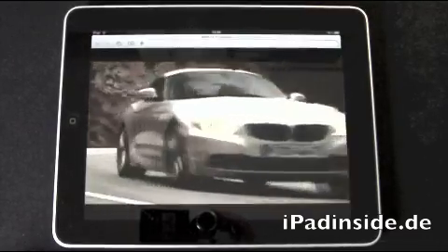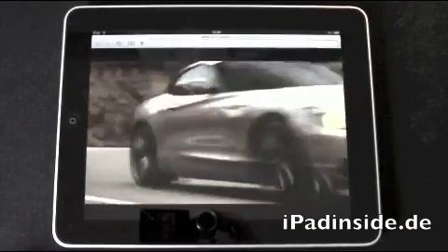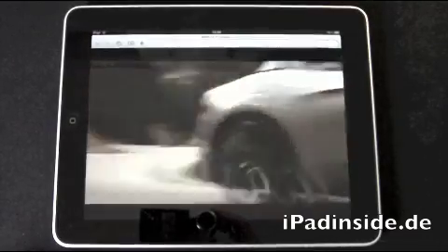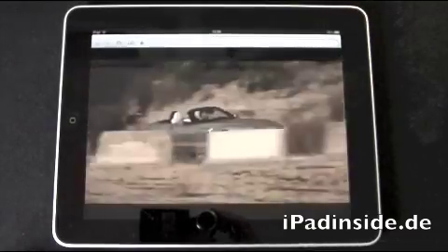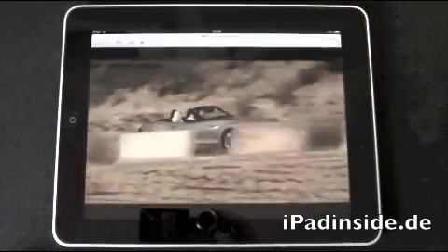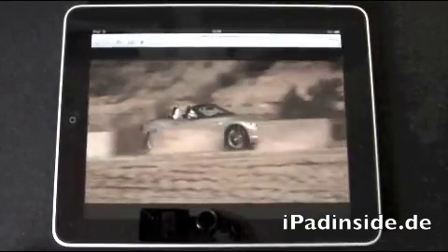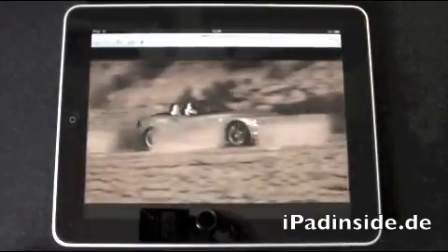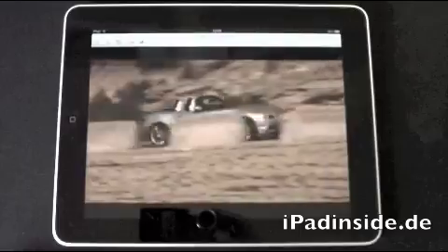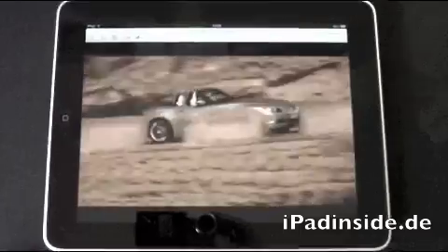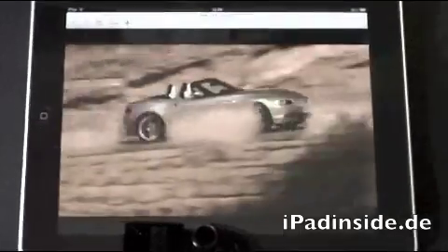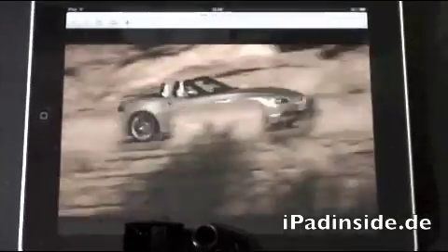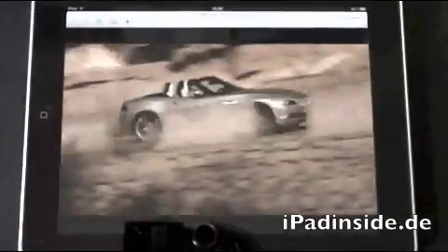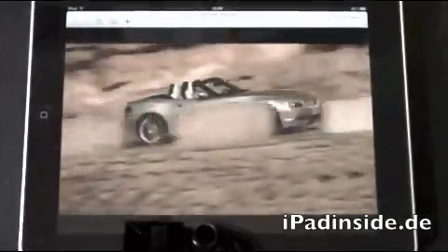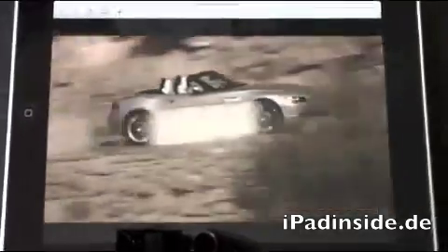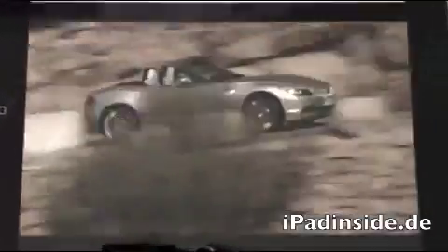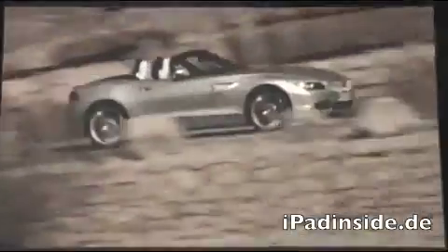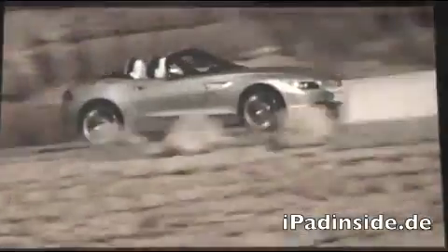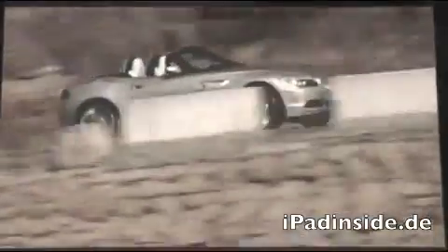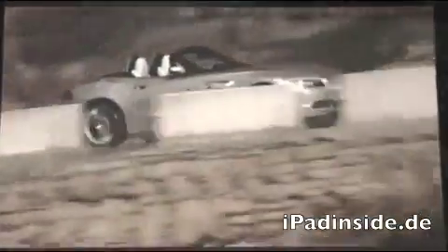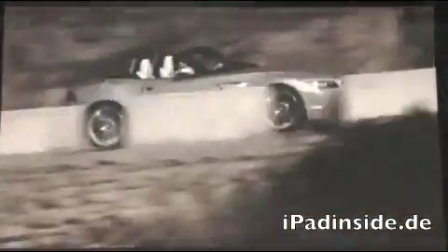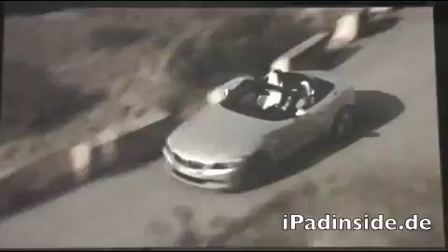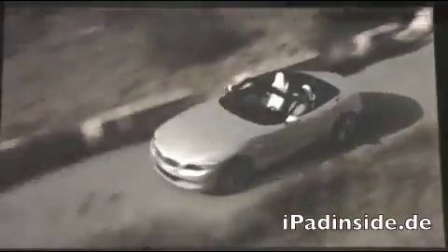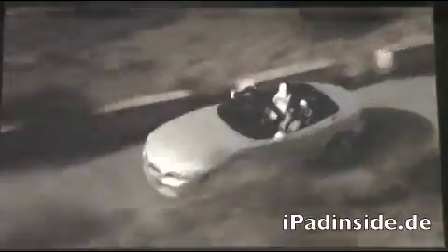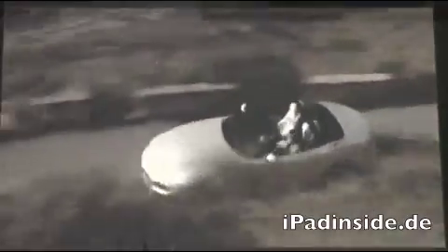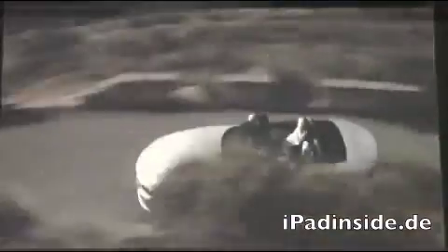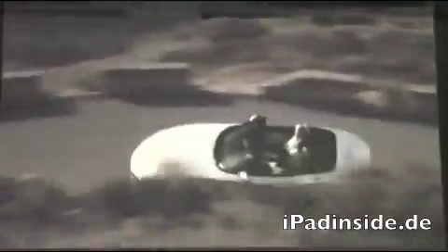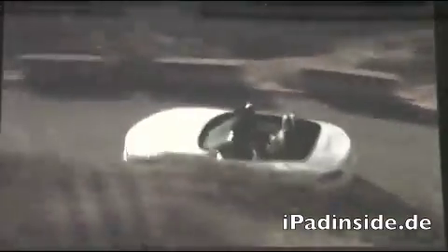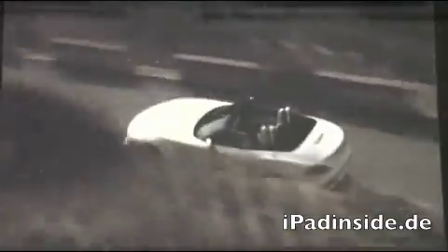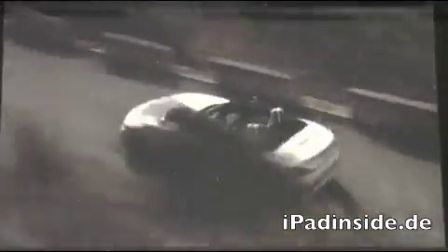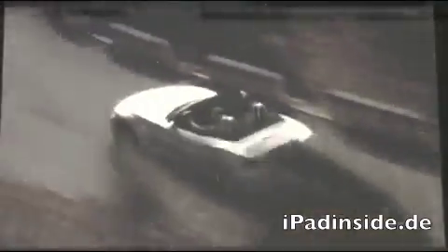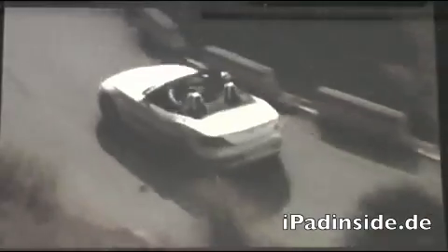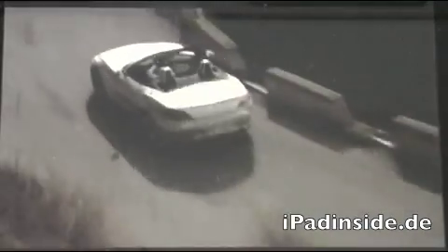Aber wo entsteht der neue BMW Z4 Roadster? Wo wird er gefertigt? Und was sind die Besonderheiten?